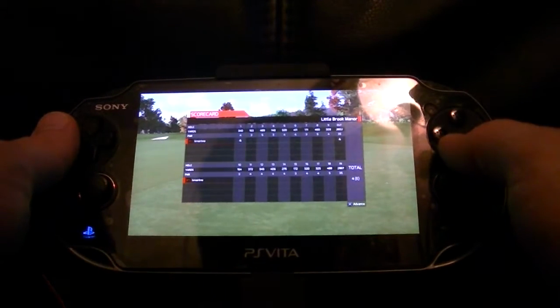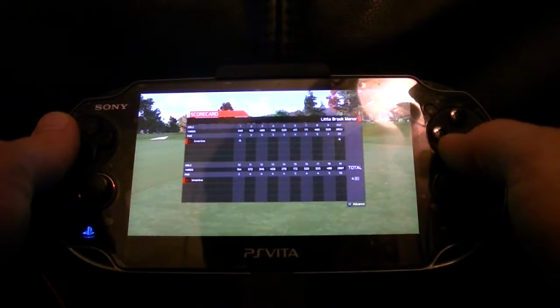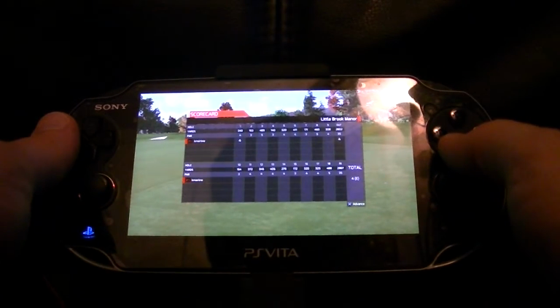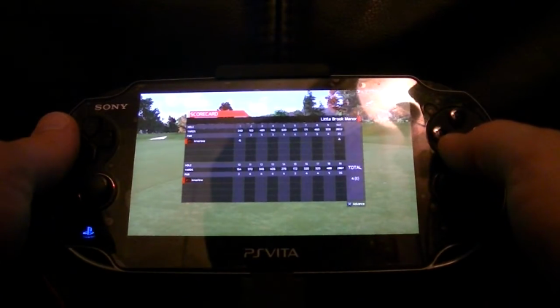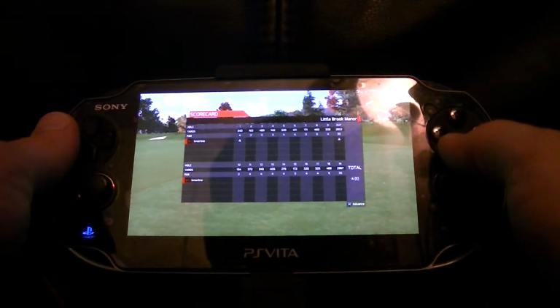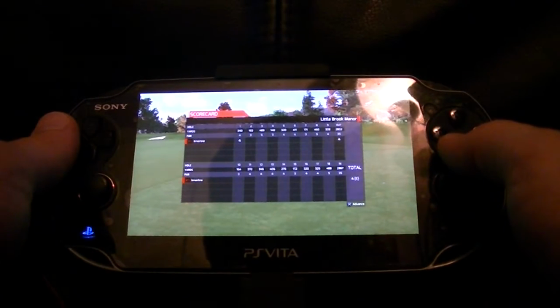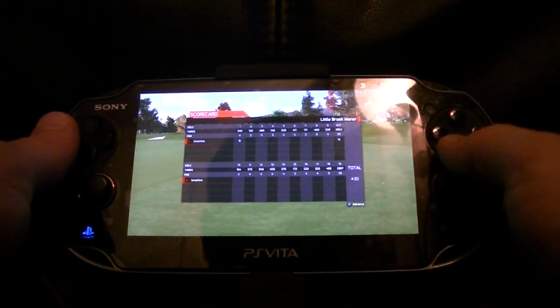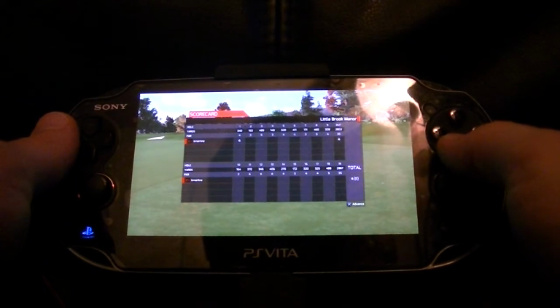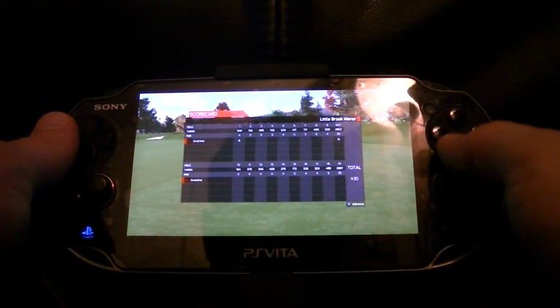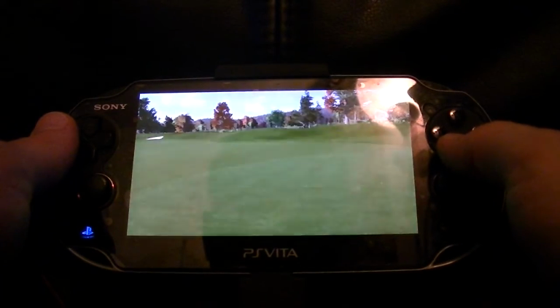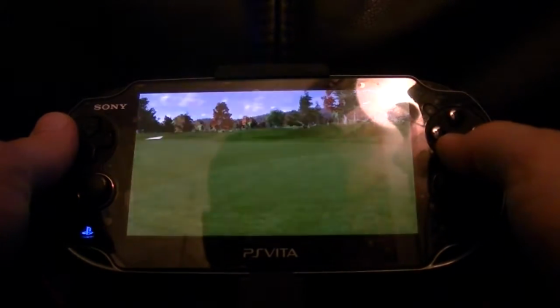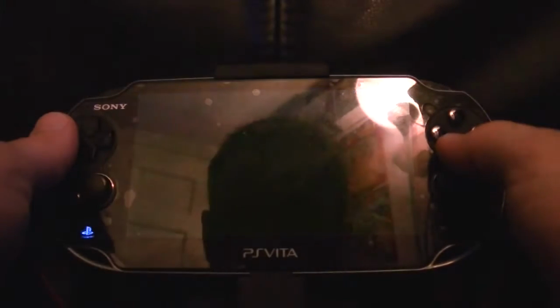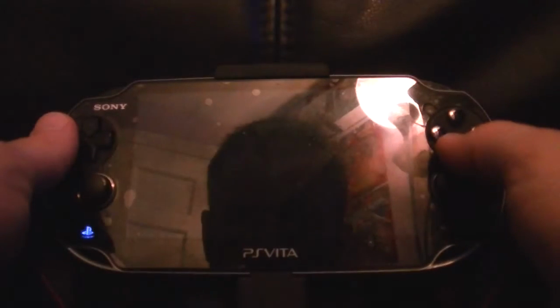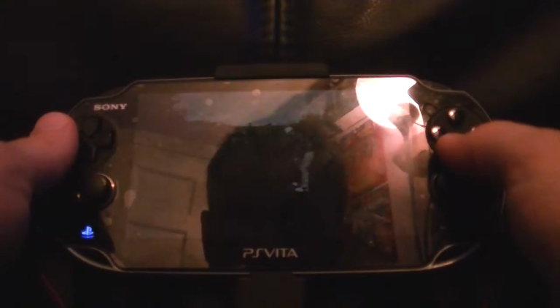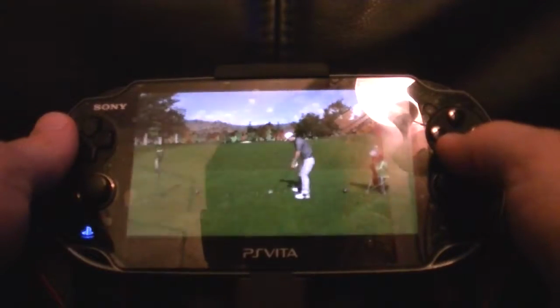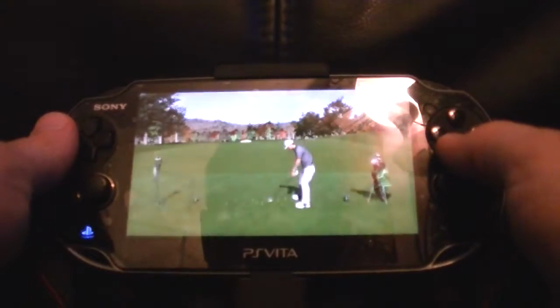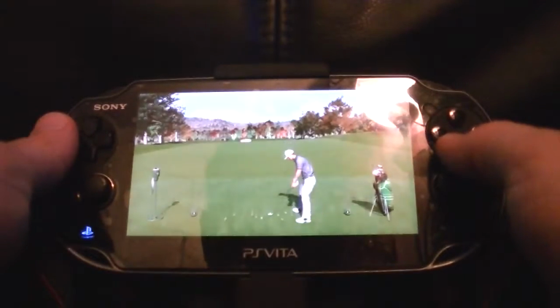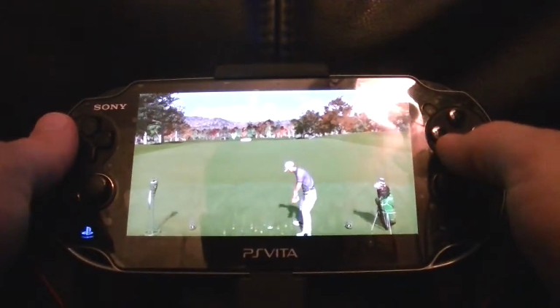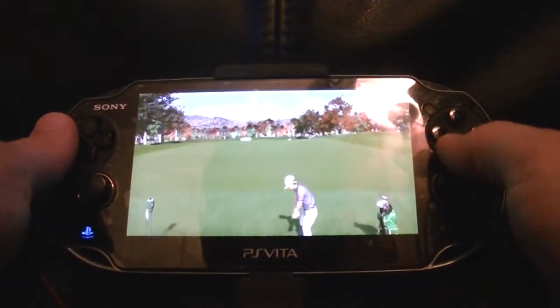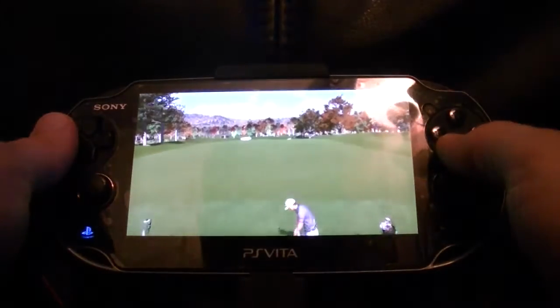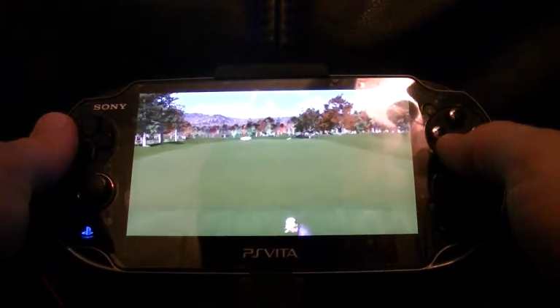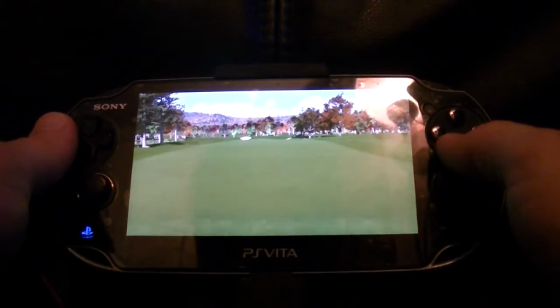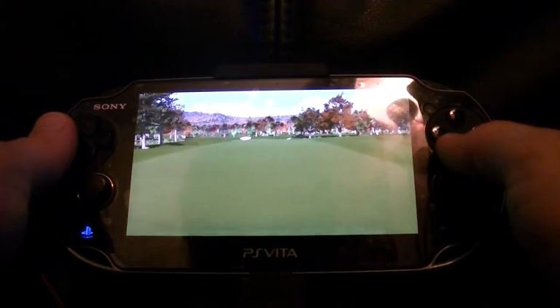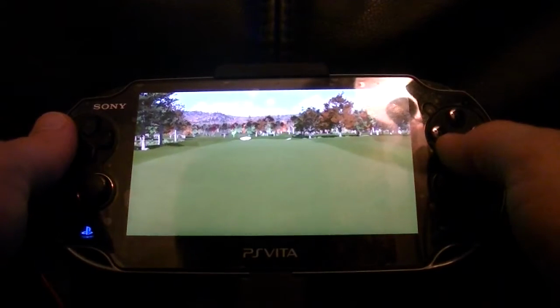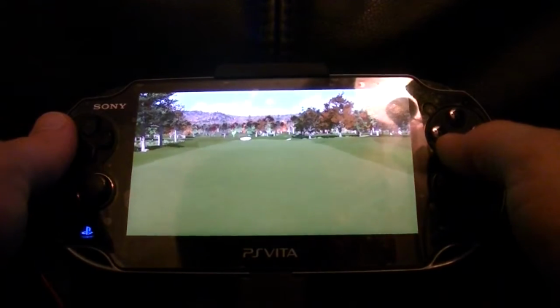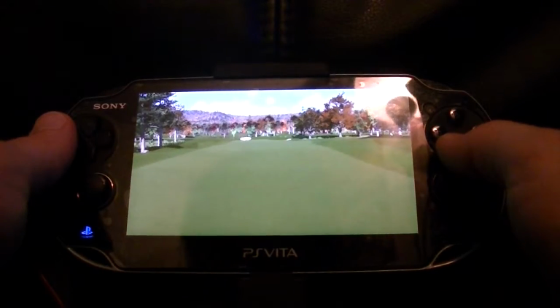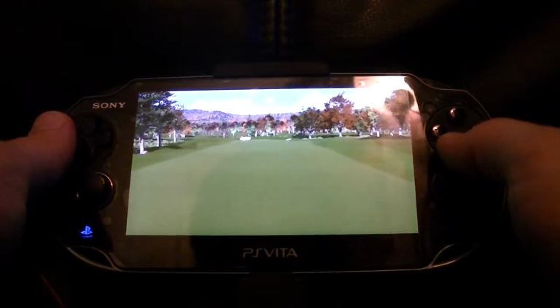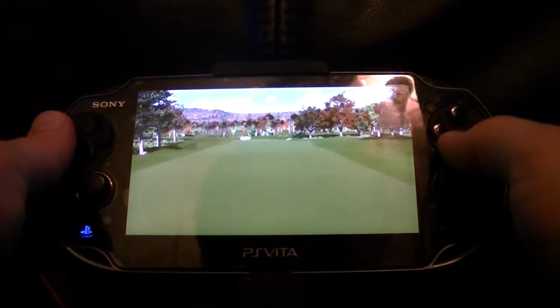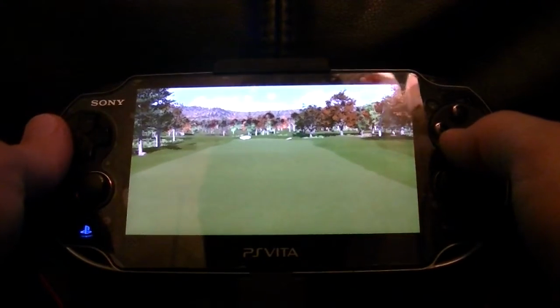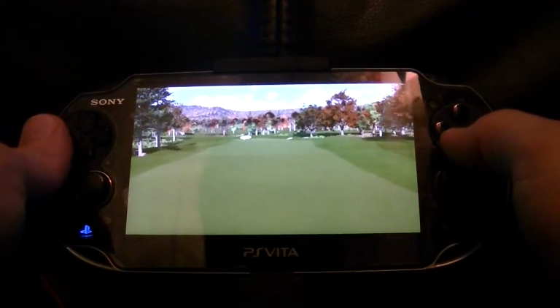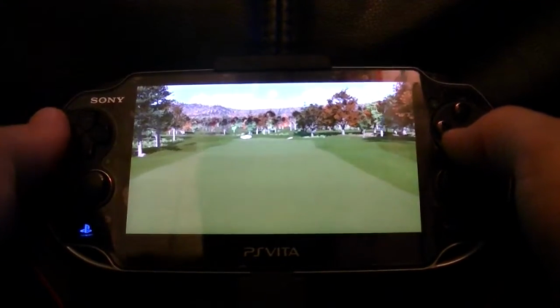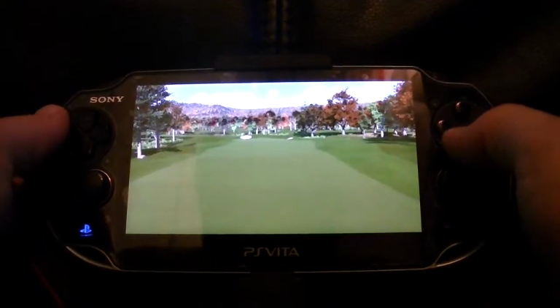Starting things off at even par. Okay, hole number 2. Let's see what you can do here.